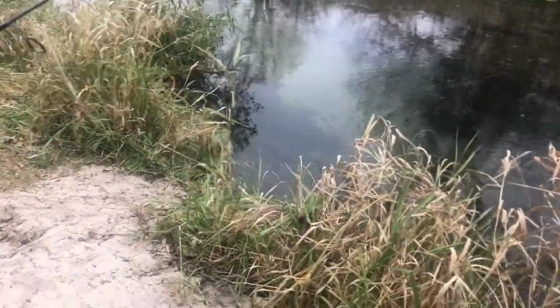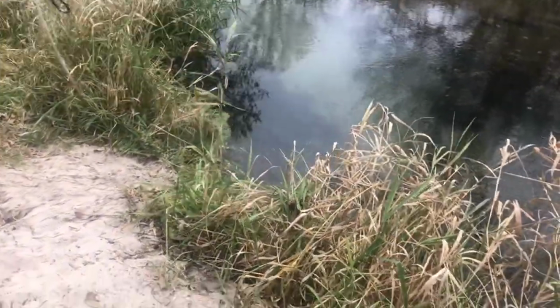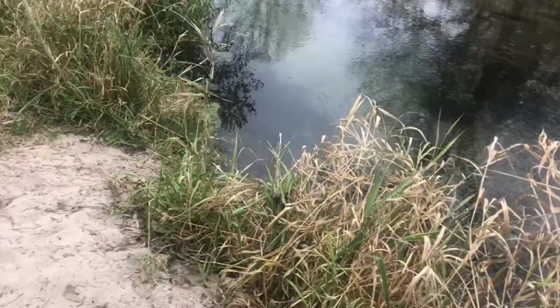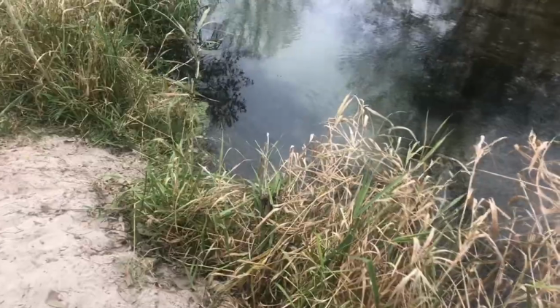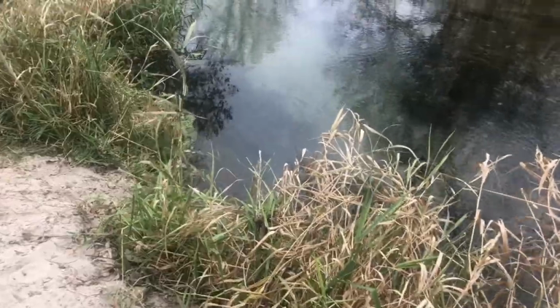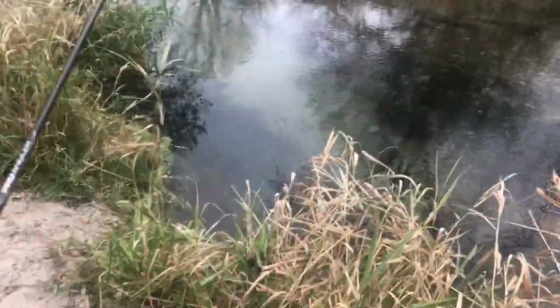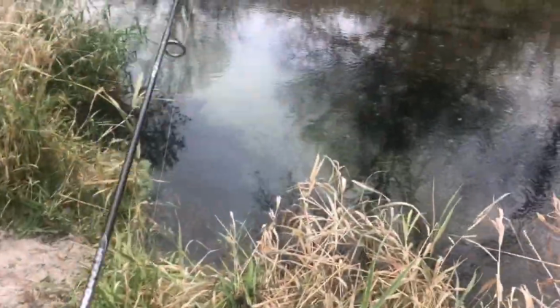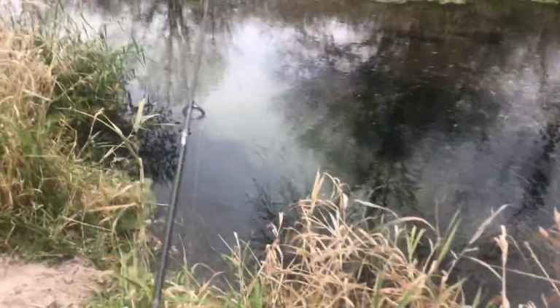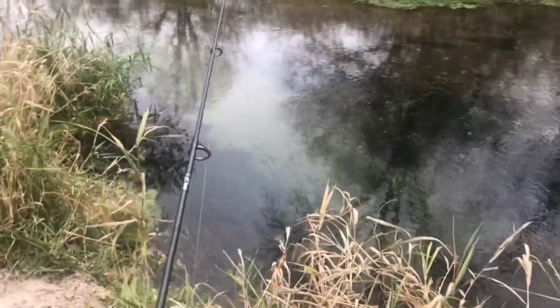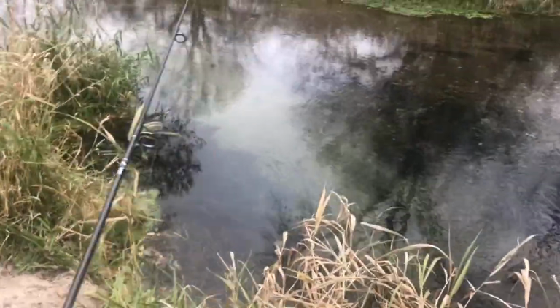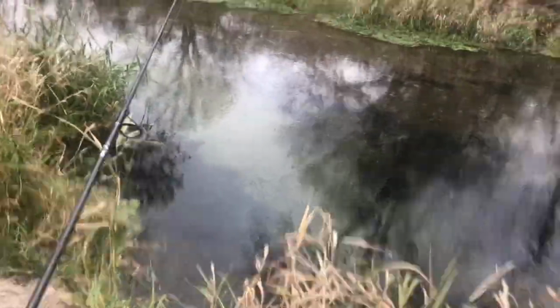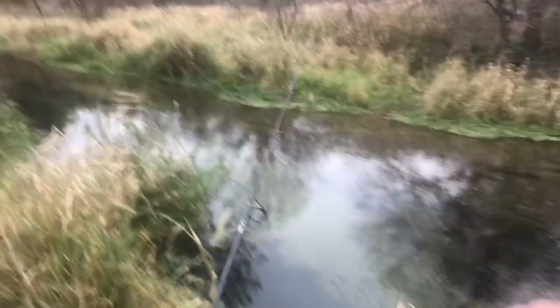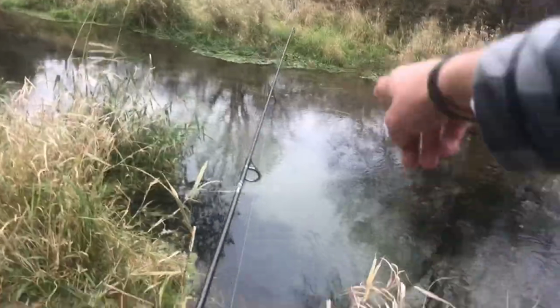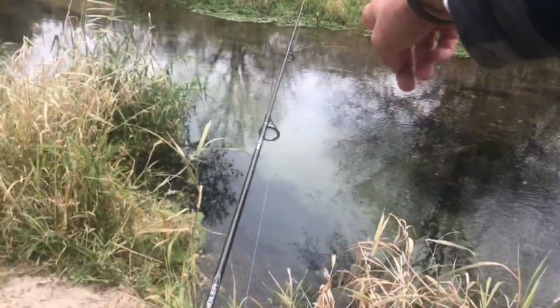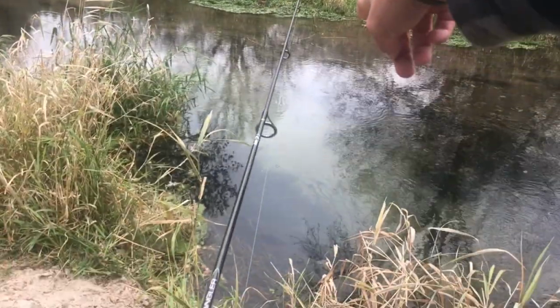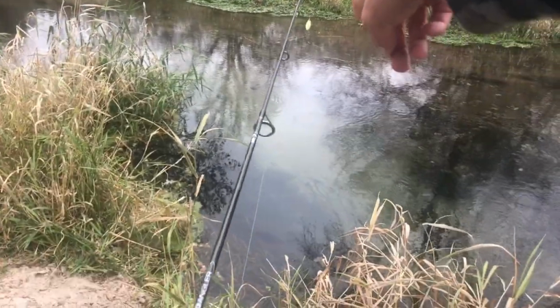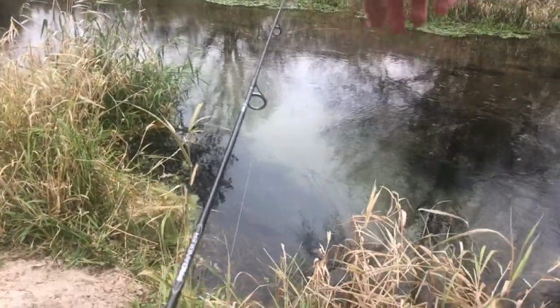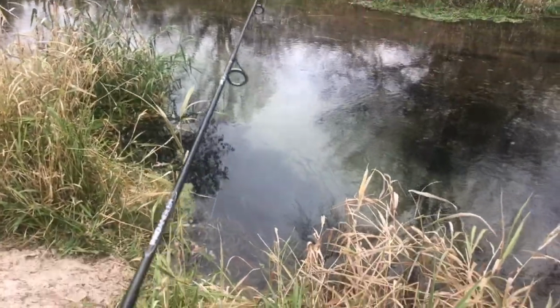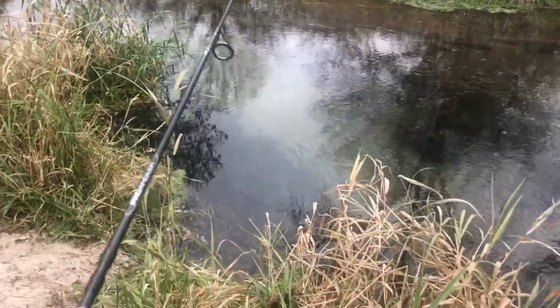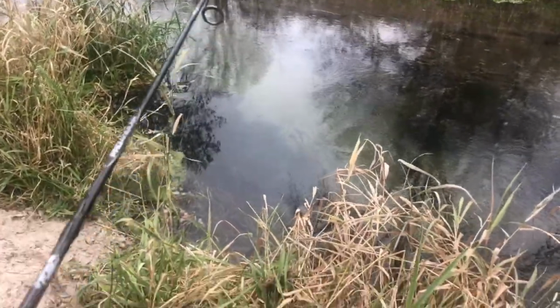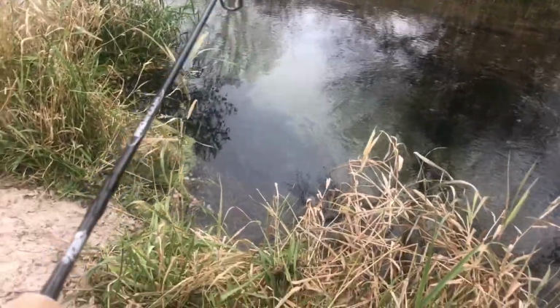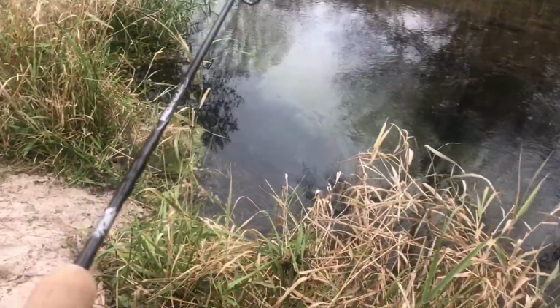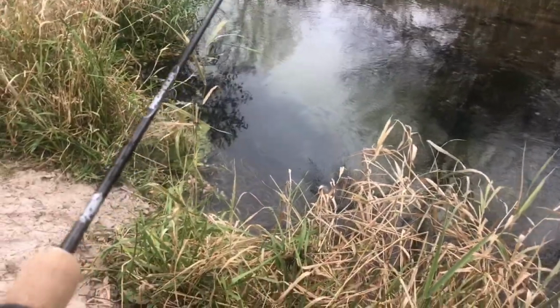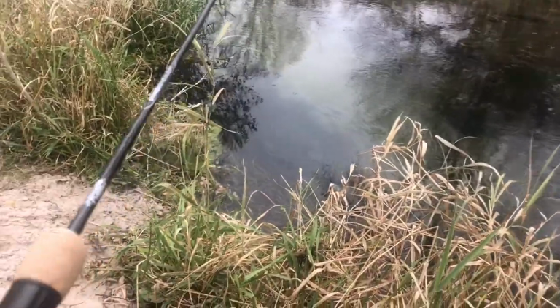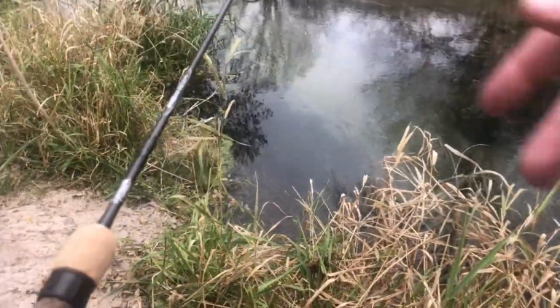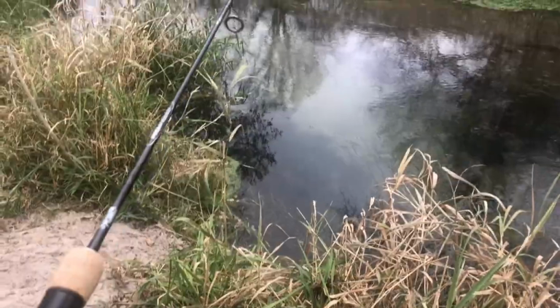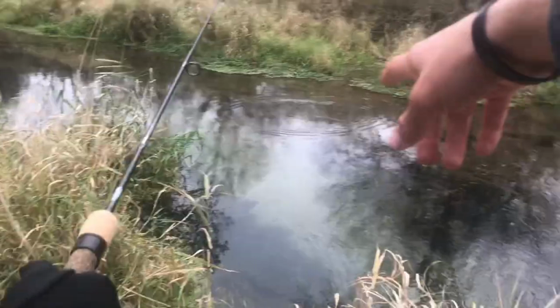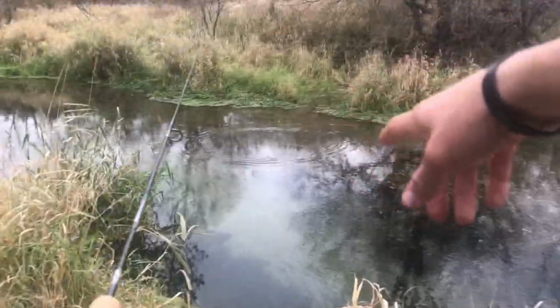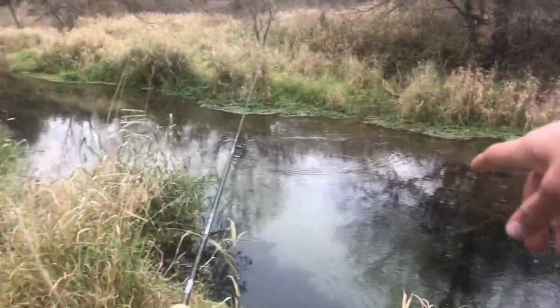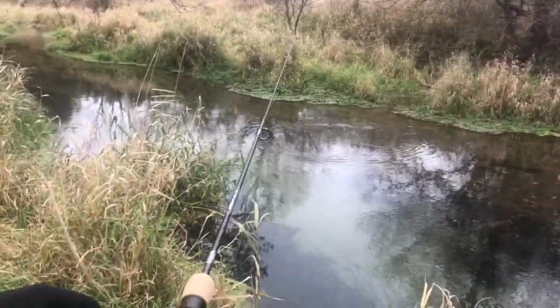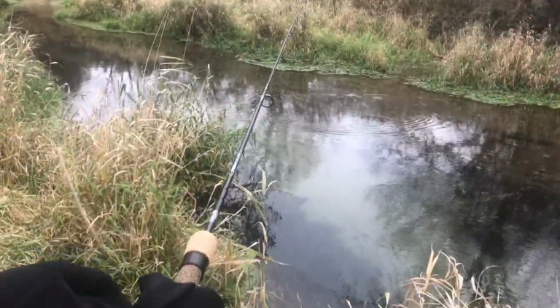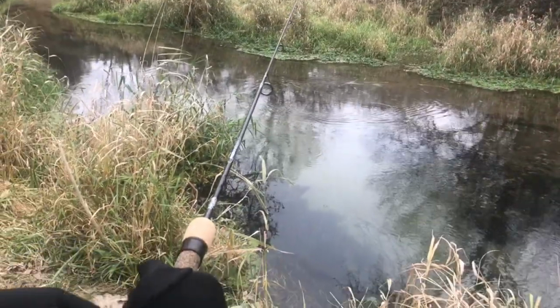Okay, see him swimming right there? Oh yeah, see like right there? Yeah, there's more that will come out. I don't see him coming out — you see him?